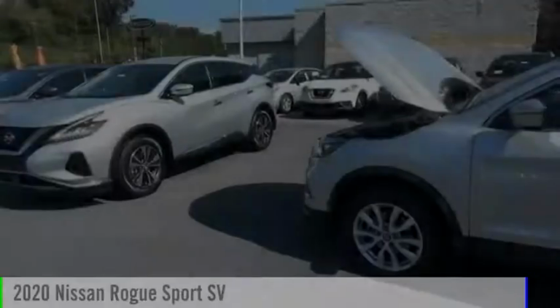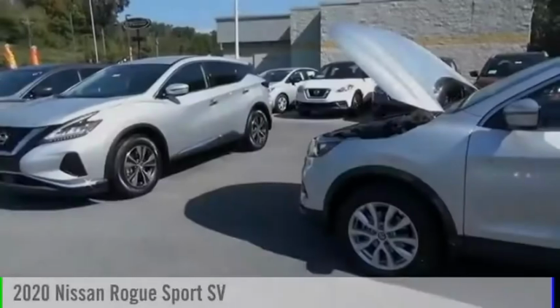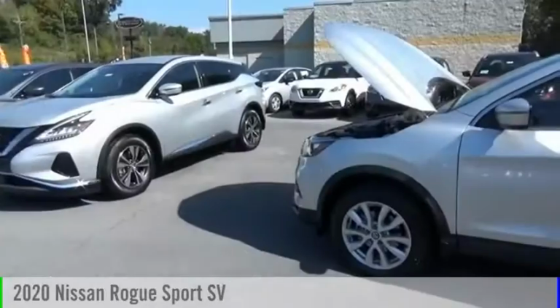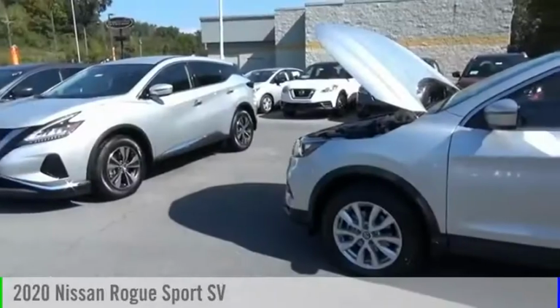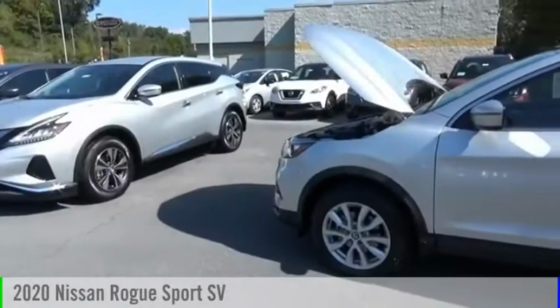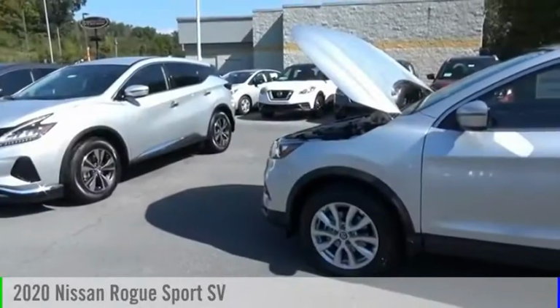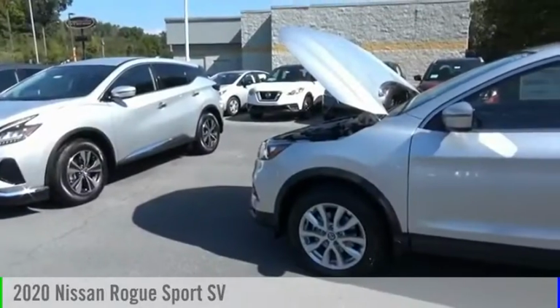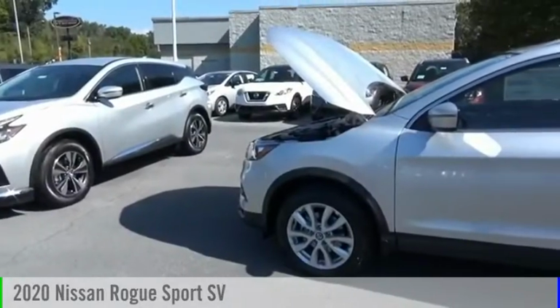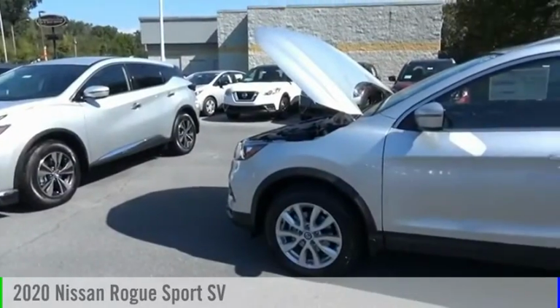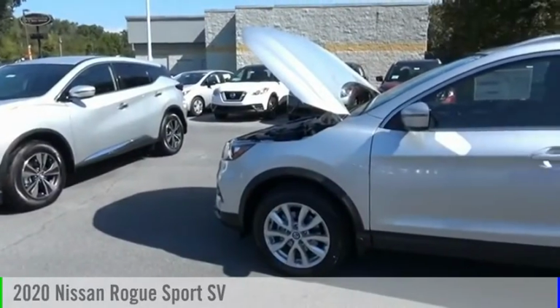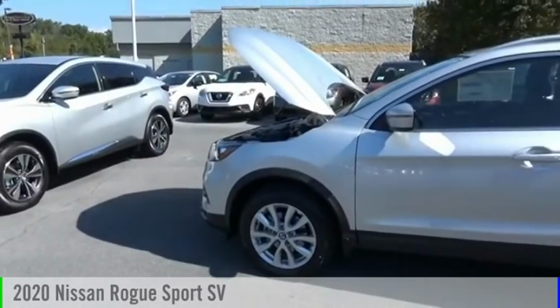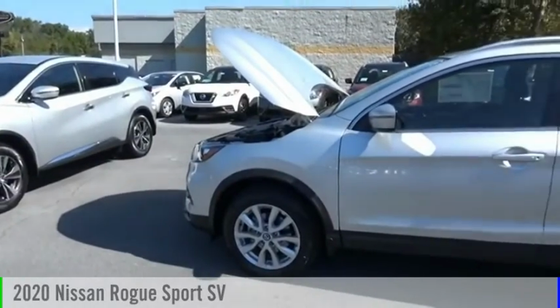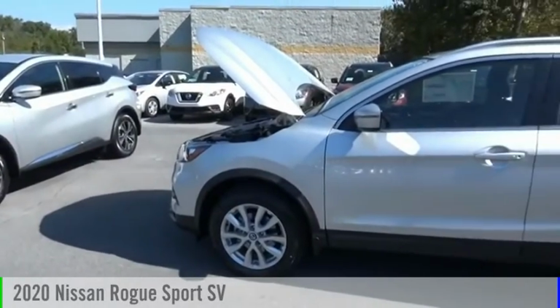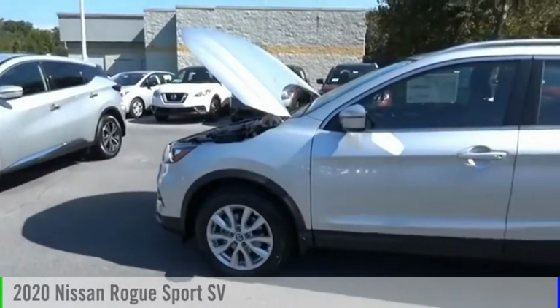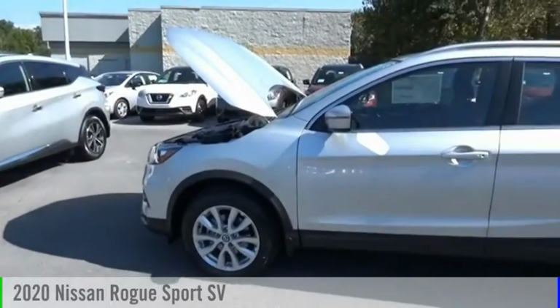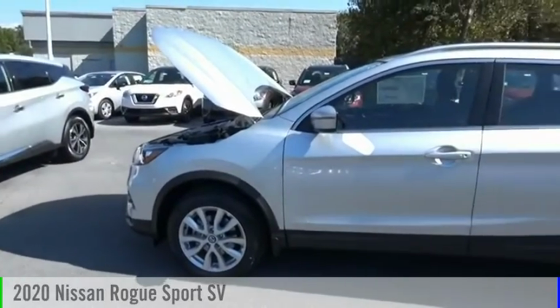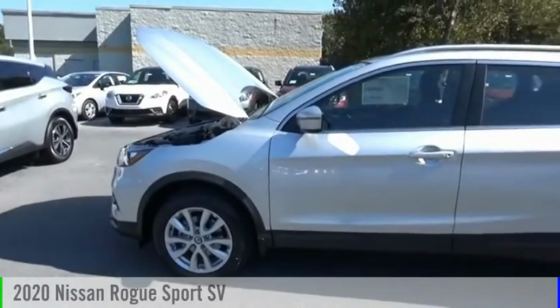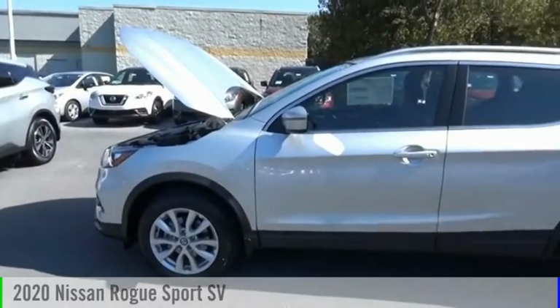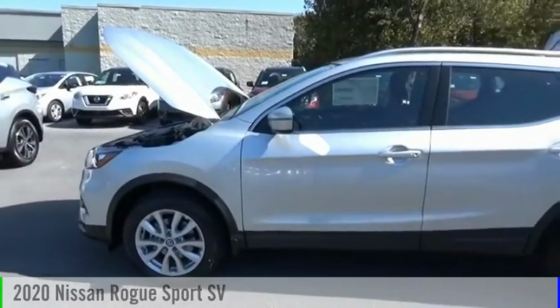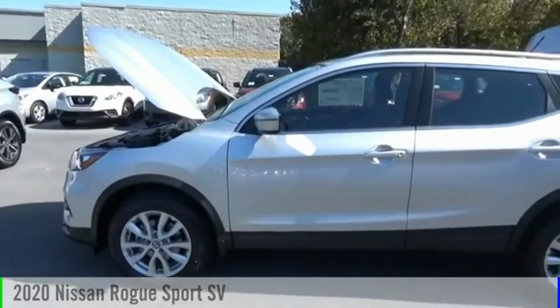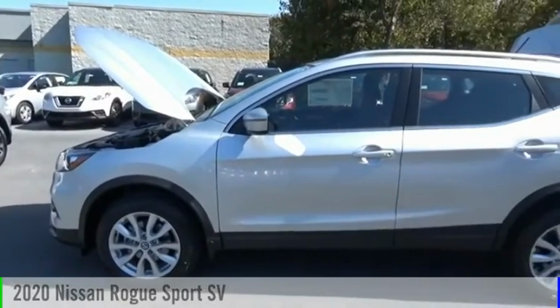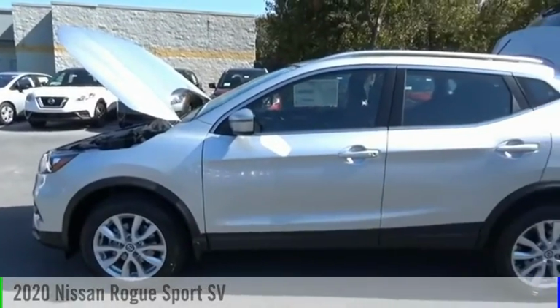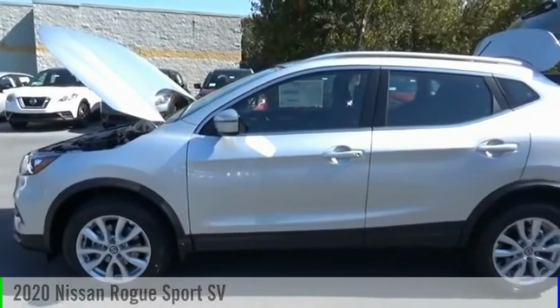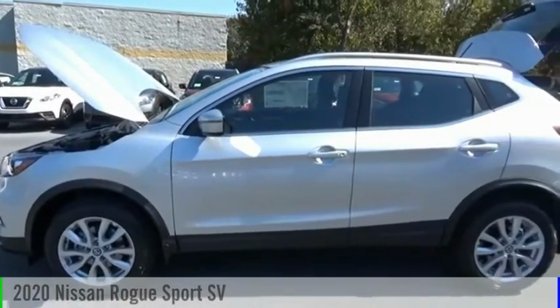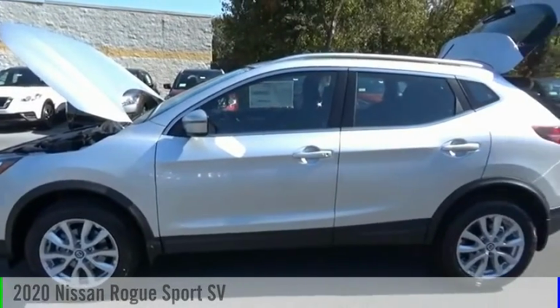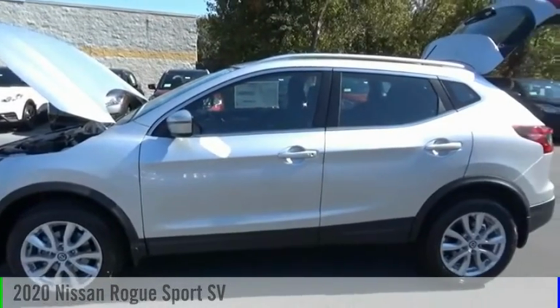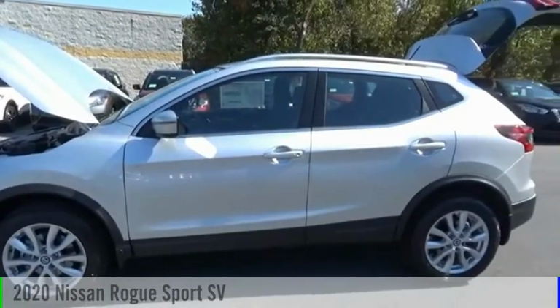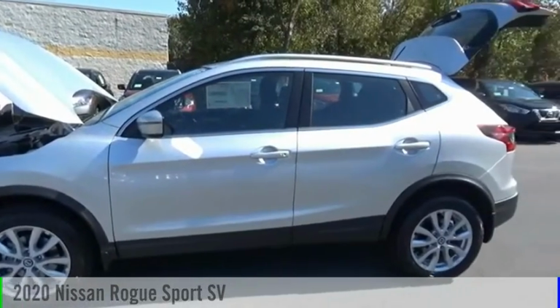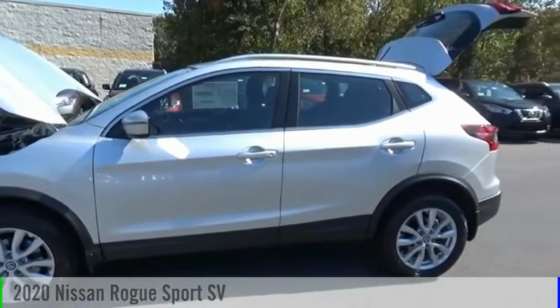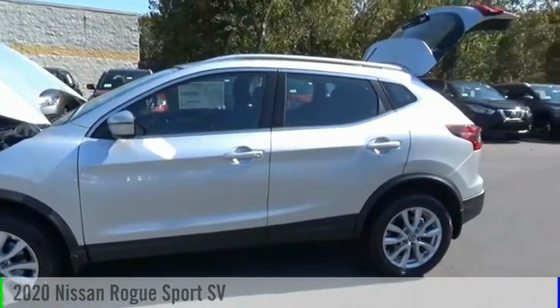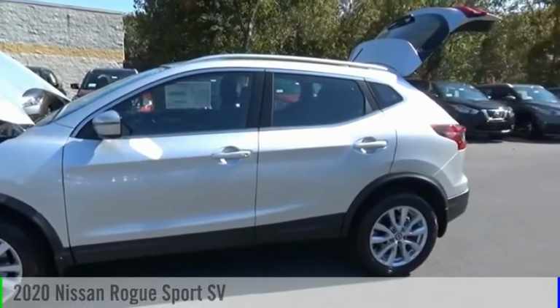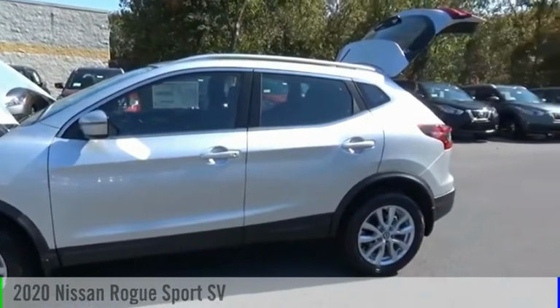Looking for the right vehicle? Check out the 2020 Rogue Sport.